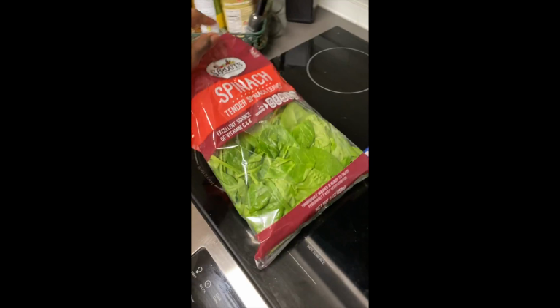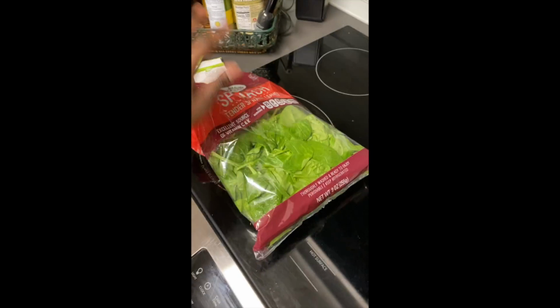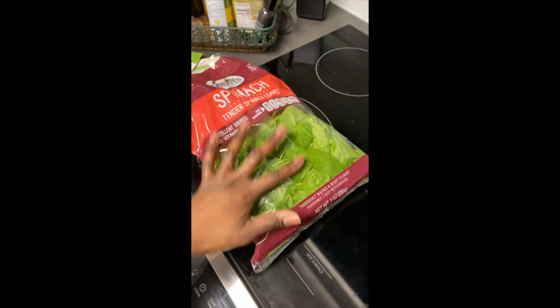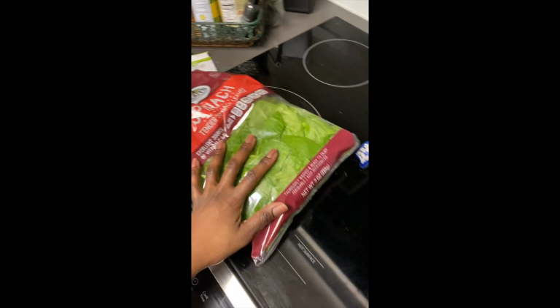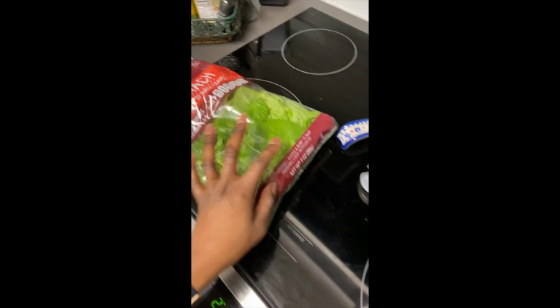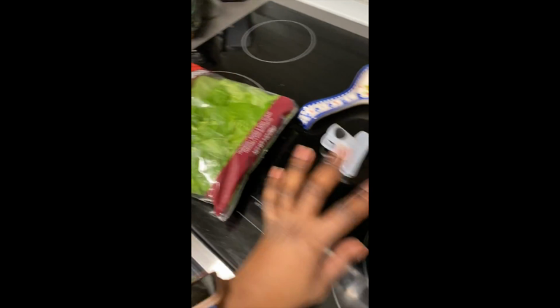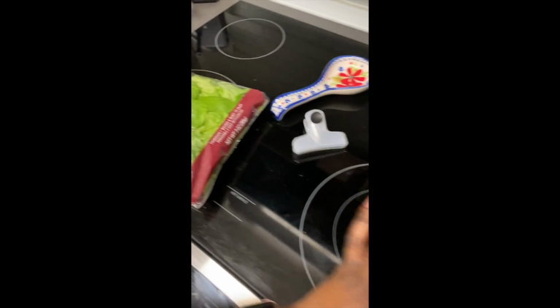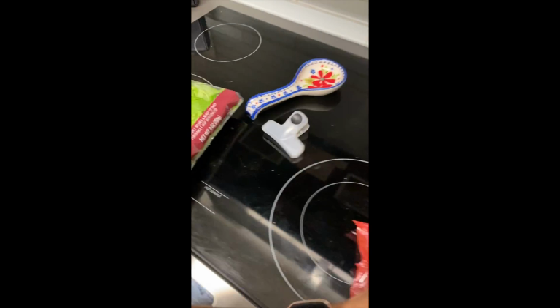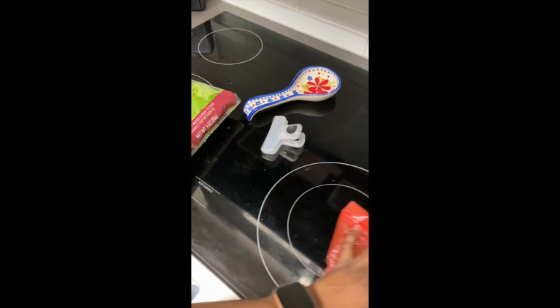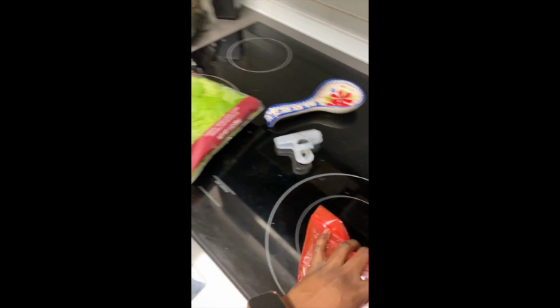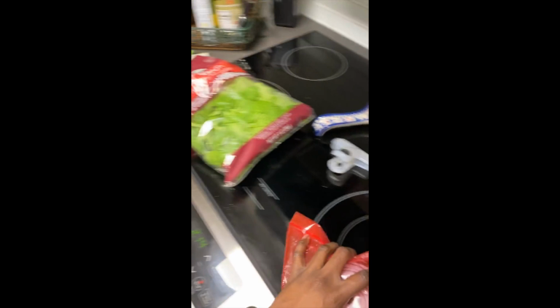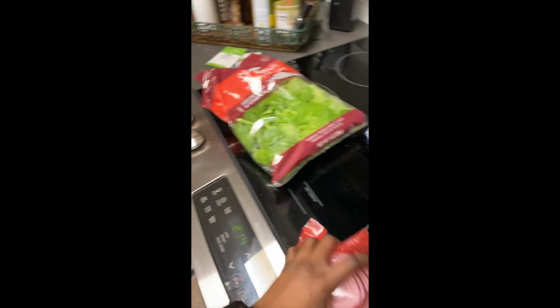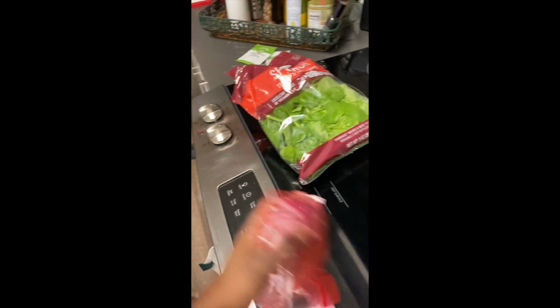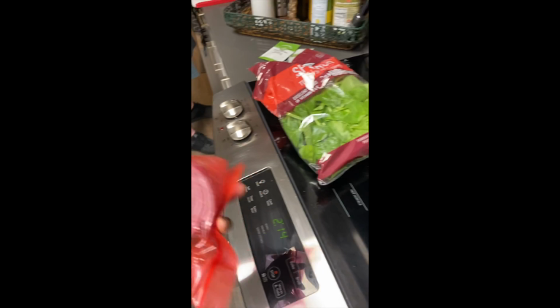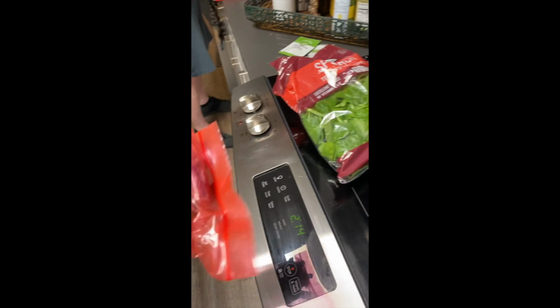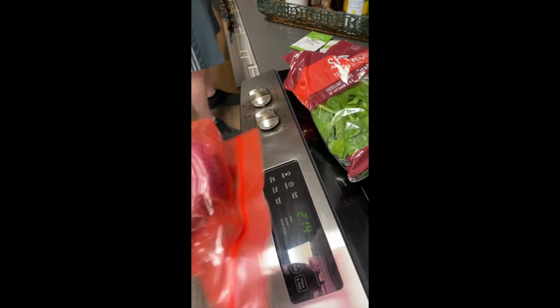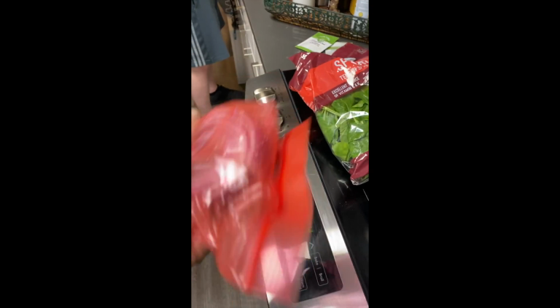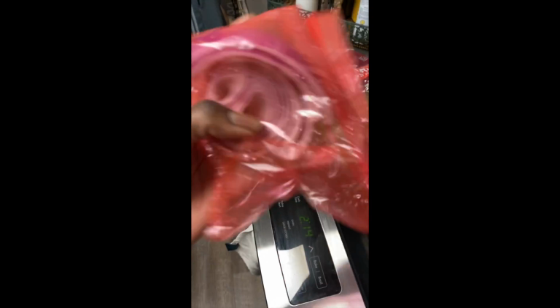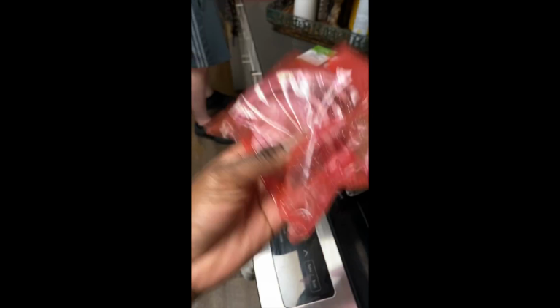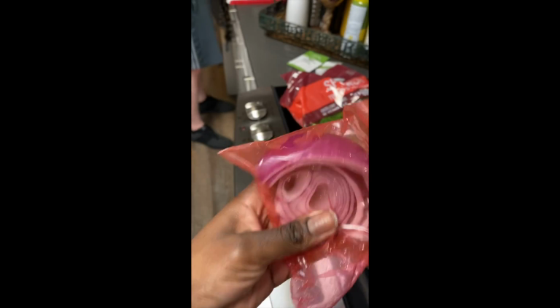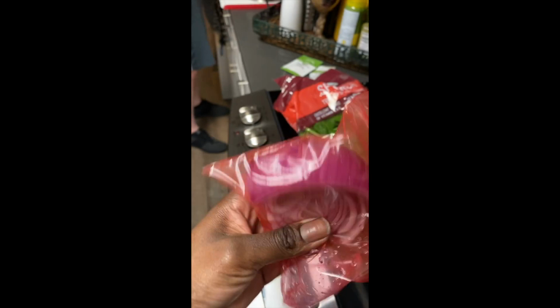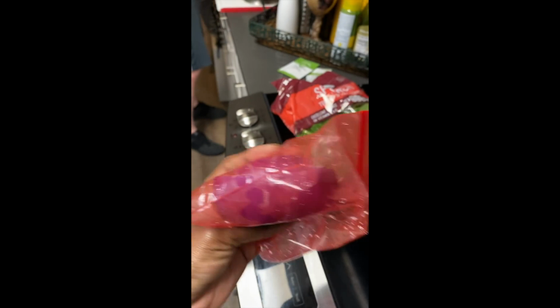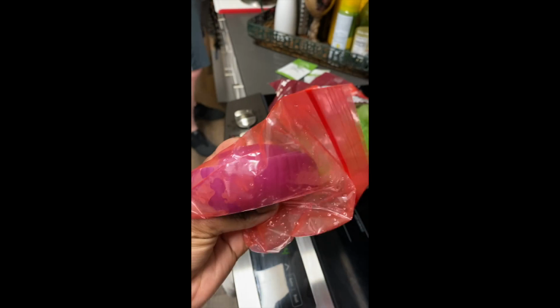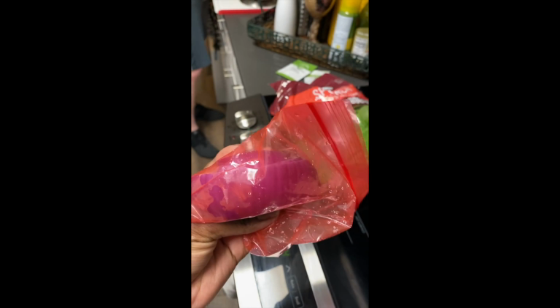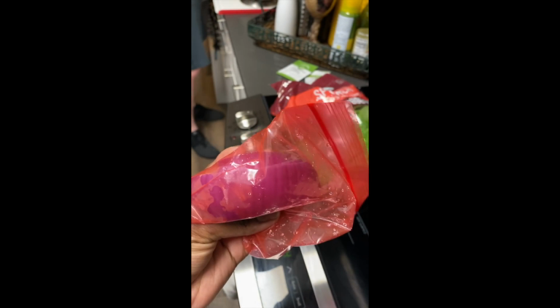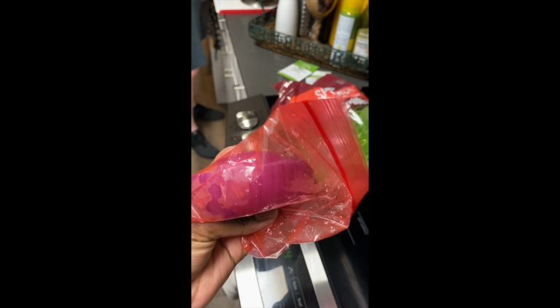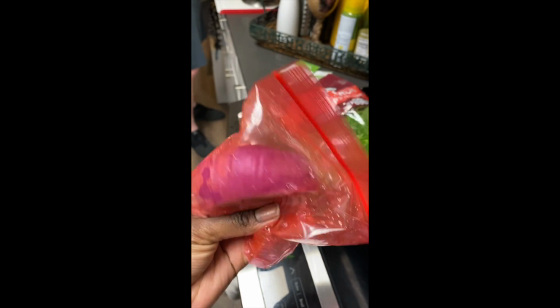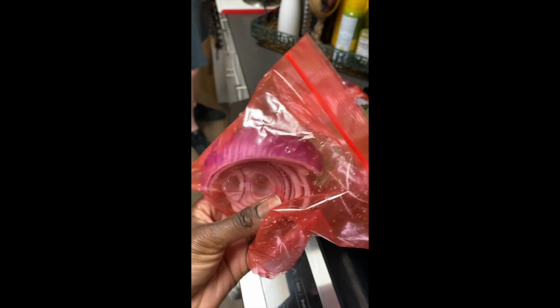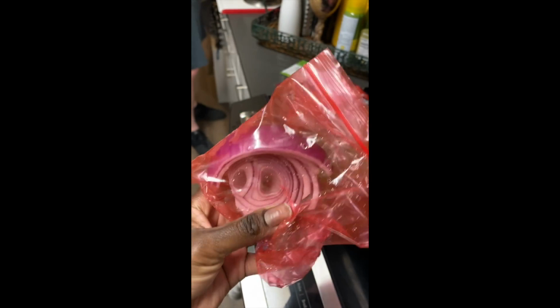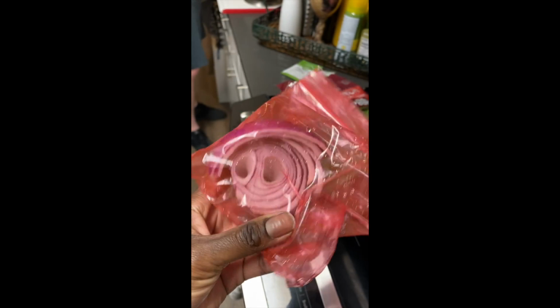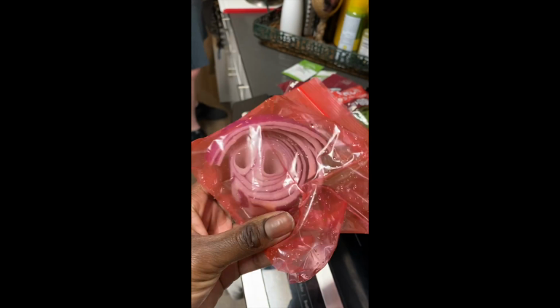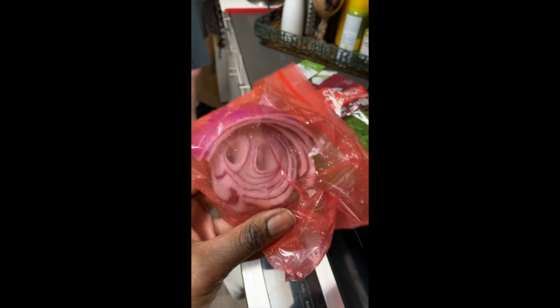We are going to sauté on this dough, but we're going to add red onion into it. Sliced red onion.